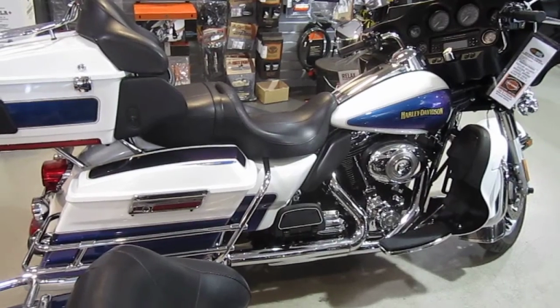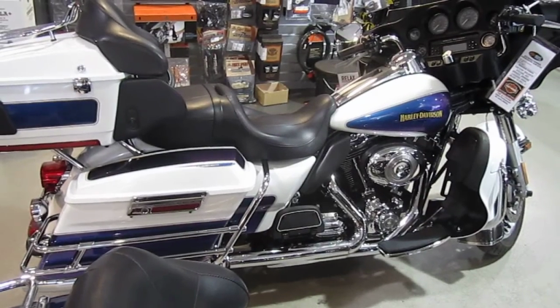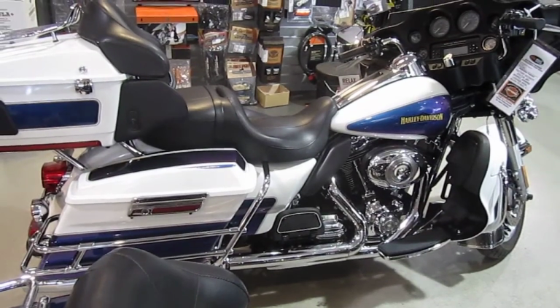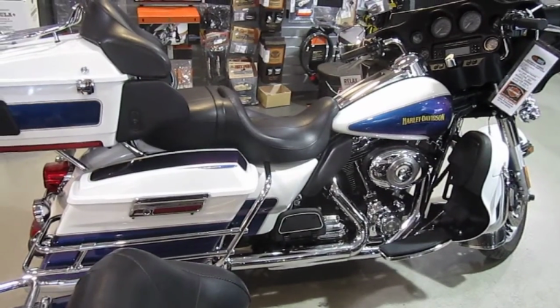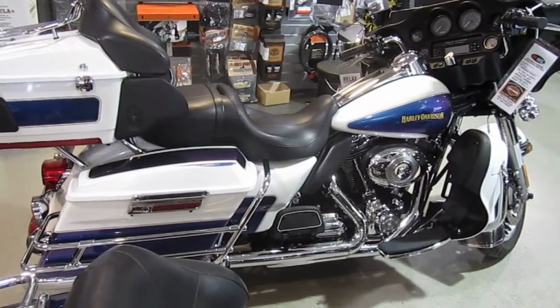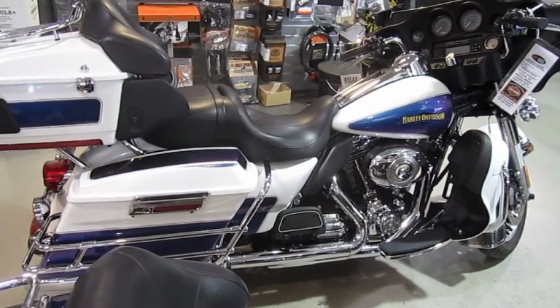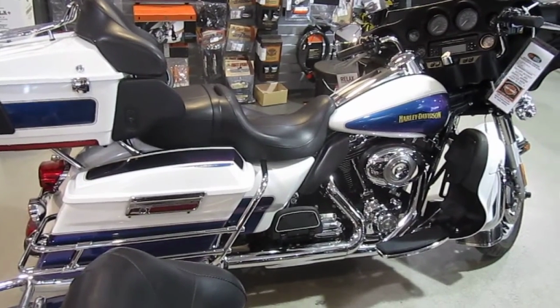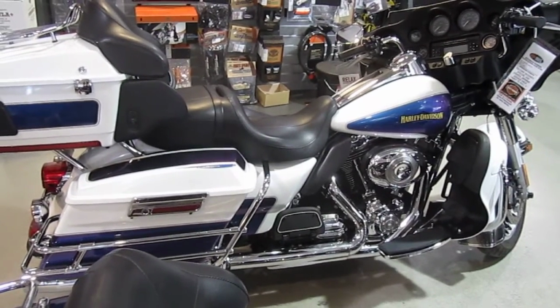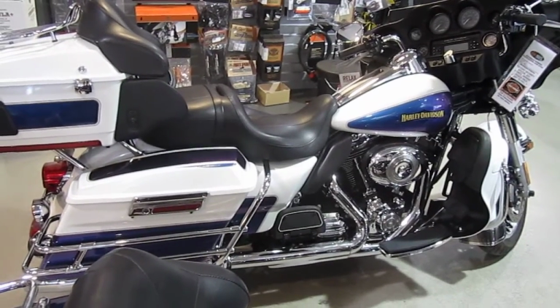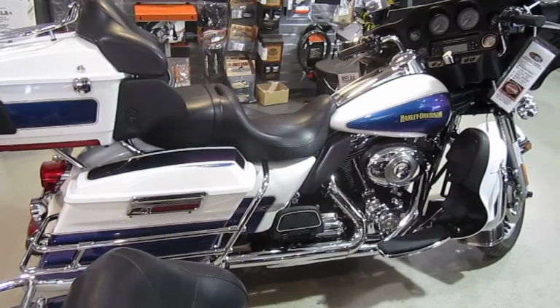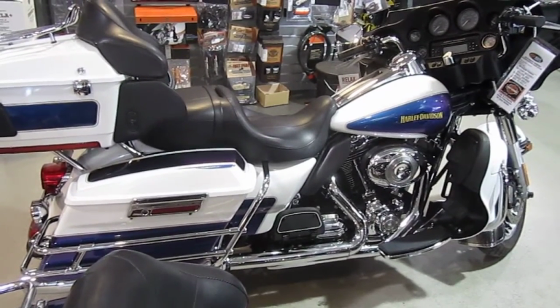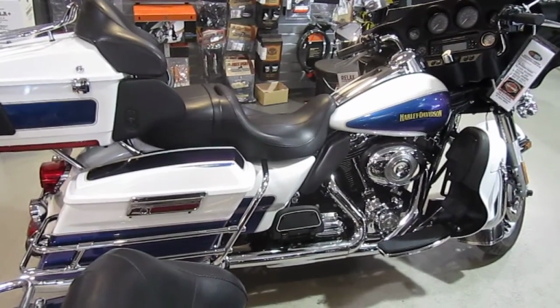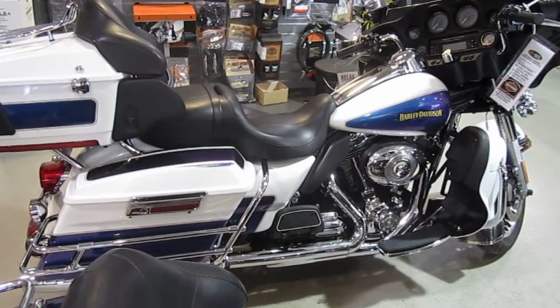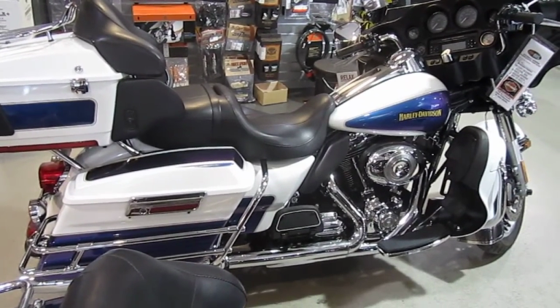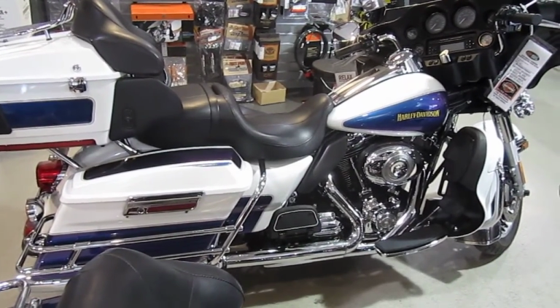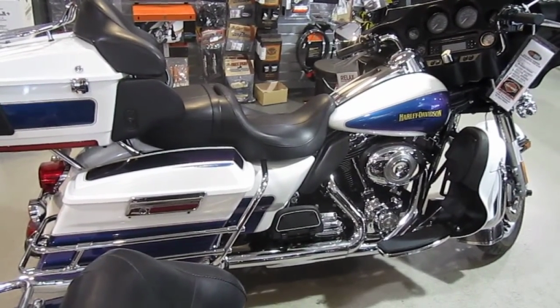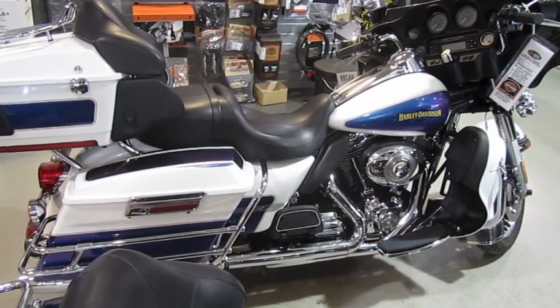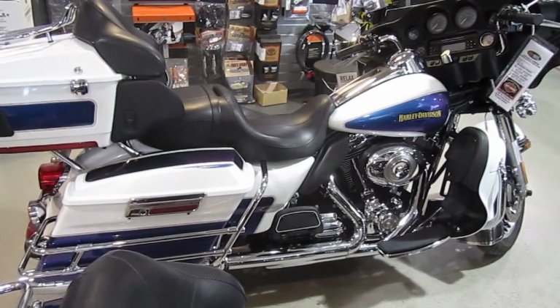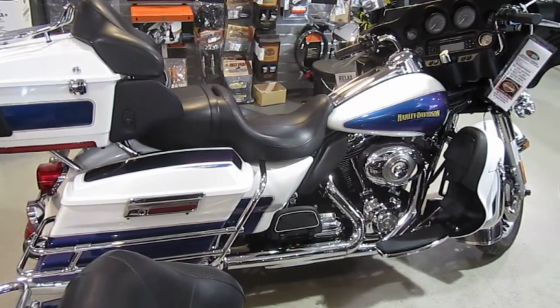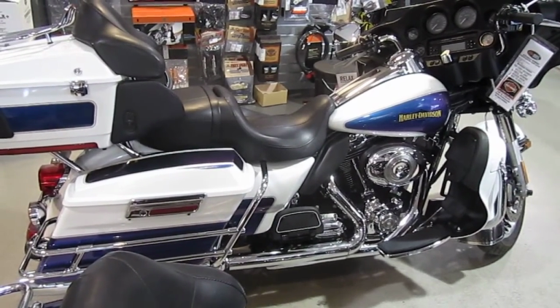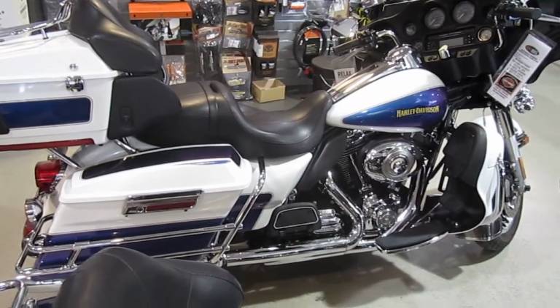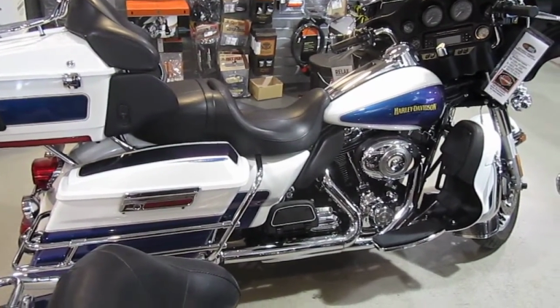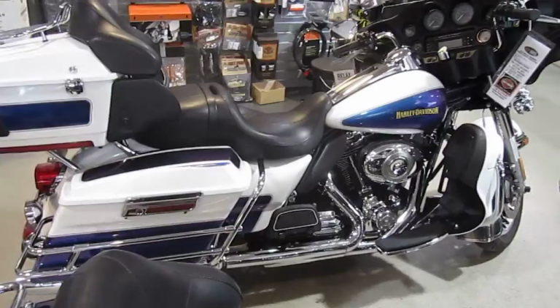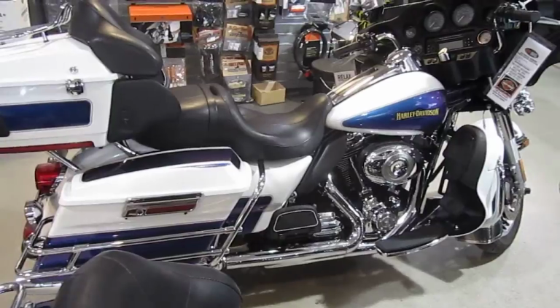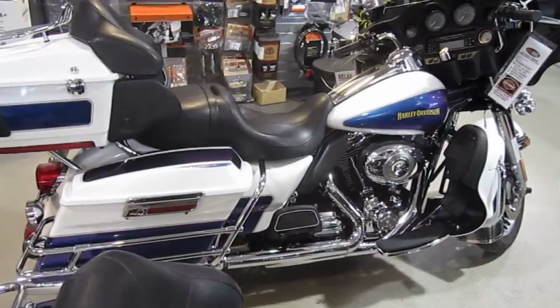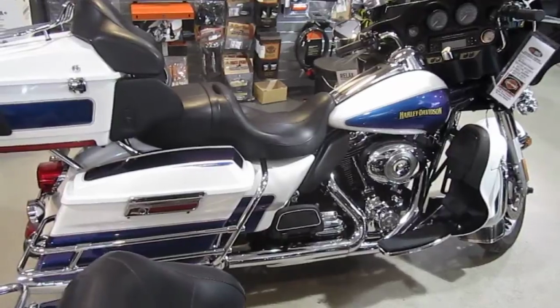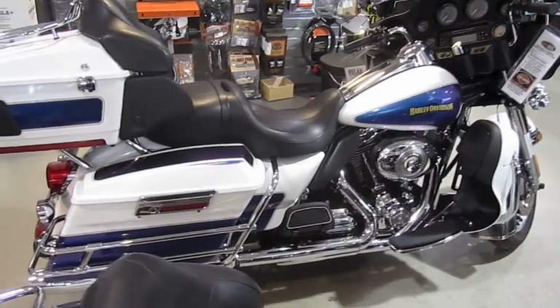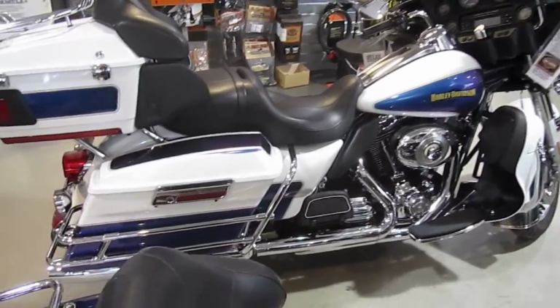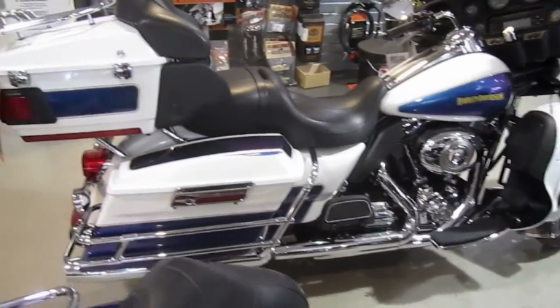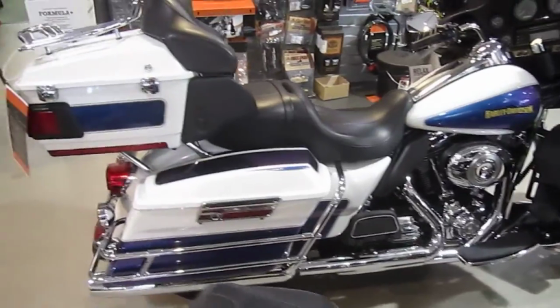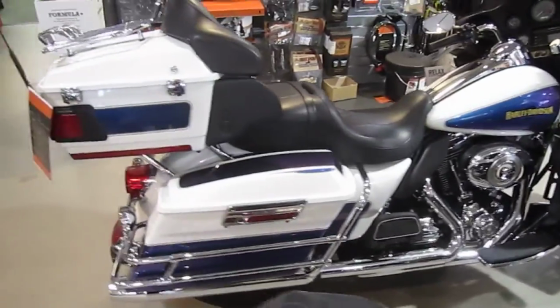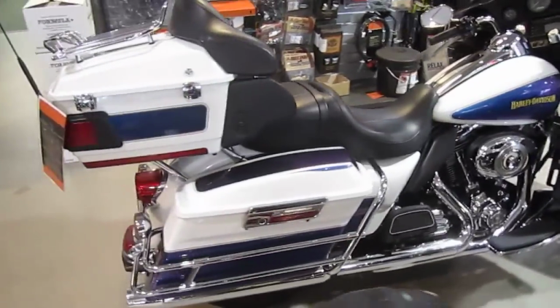It's got factory security system, ABS brakes, and an air wing luggage rack. This bike is ready to roll. Let's take a peek at this bike.